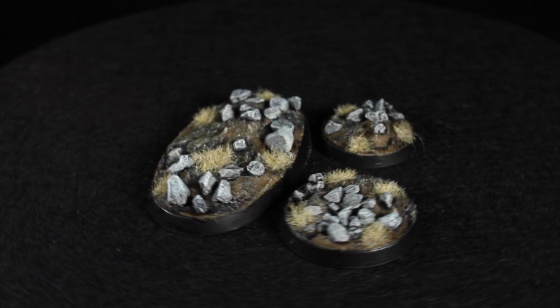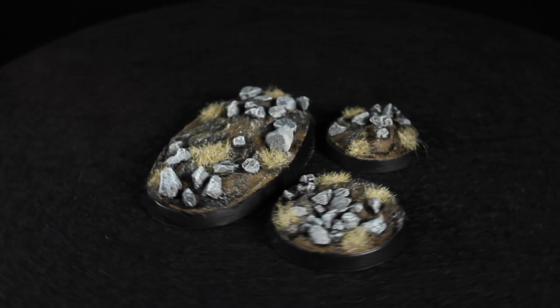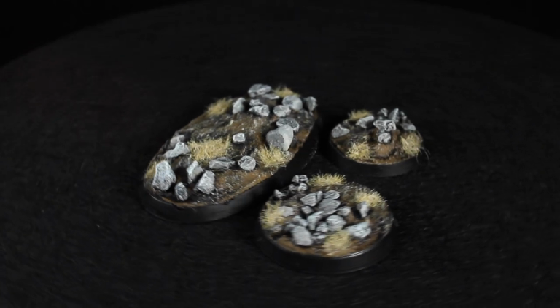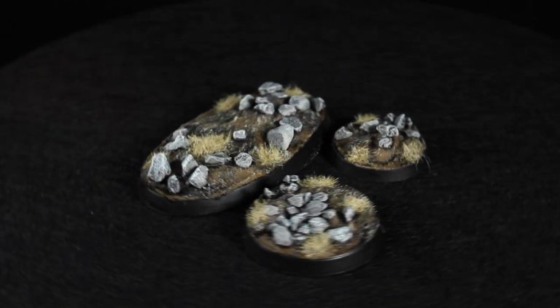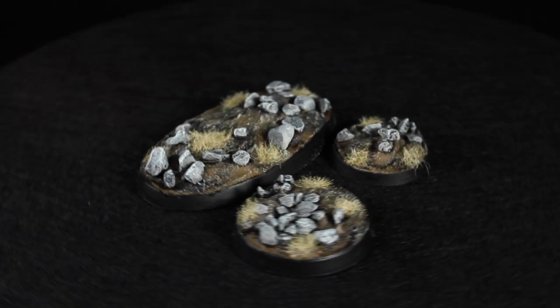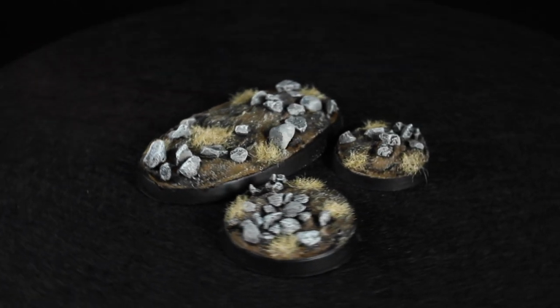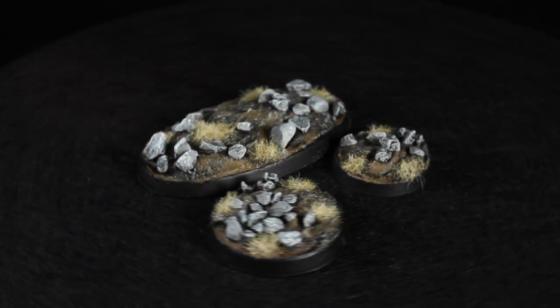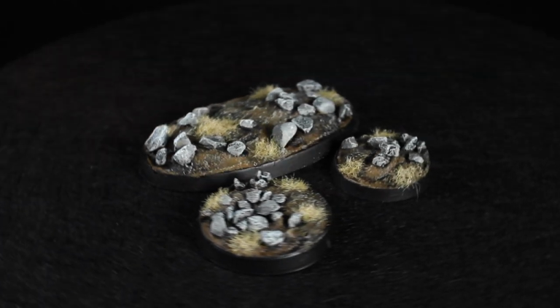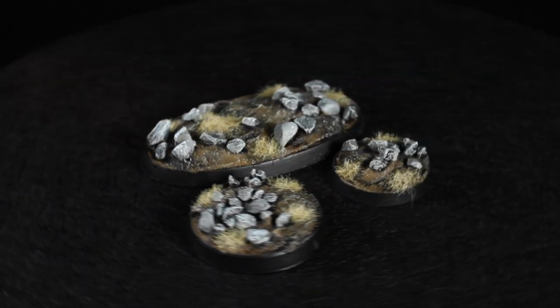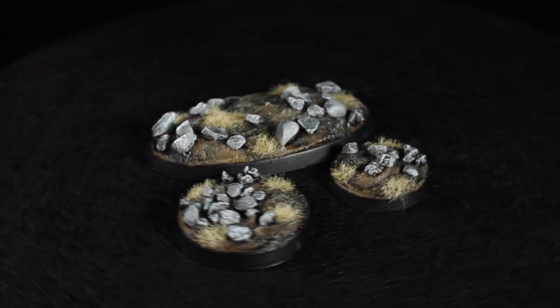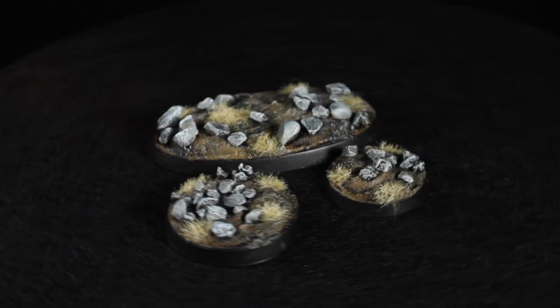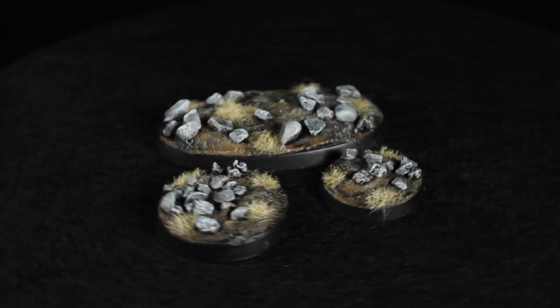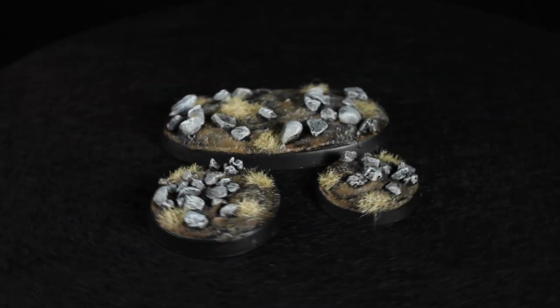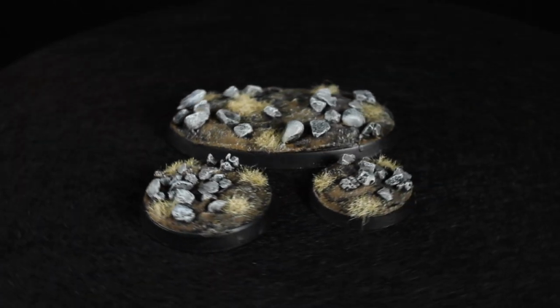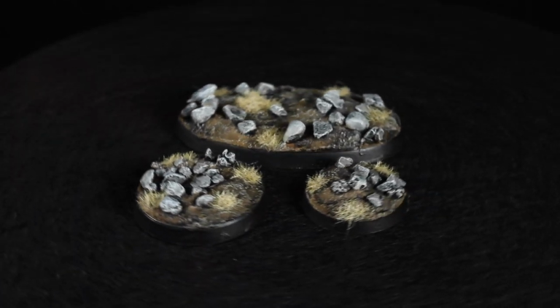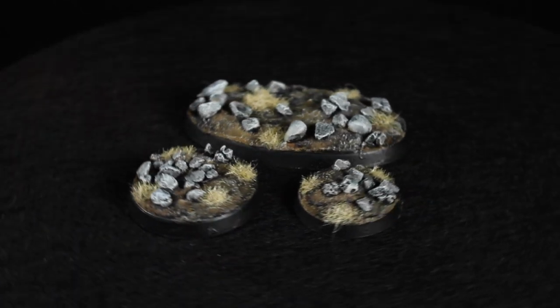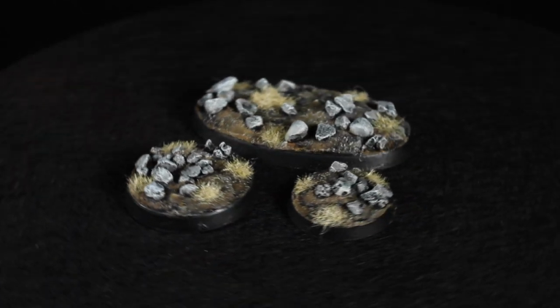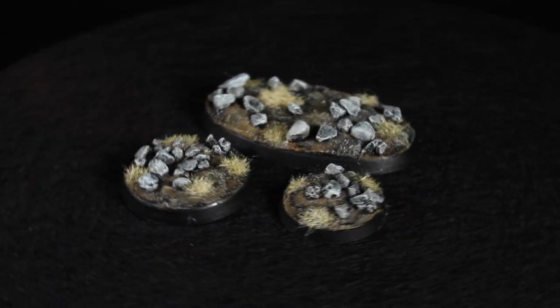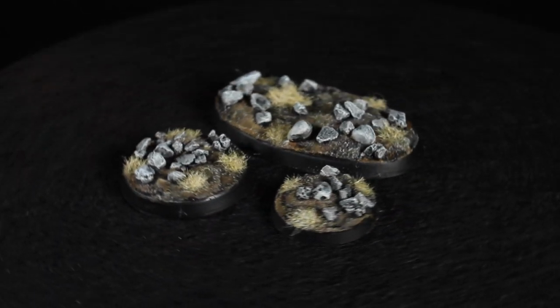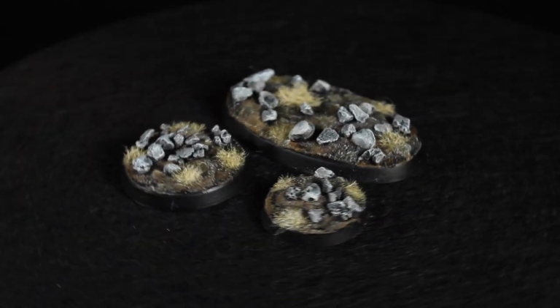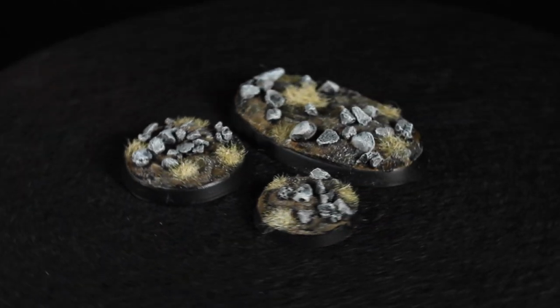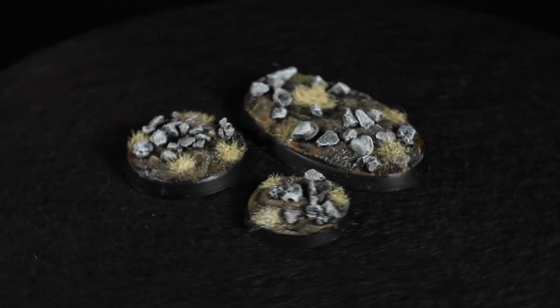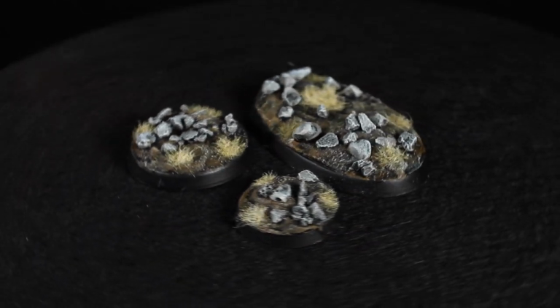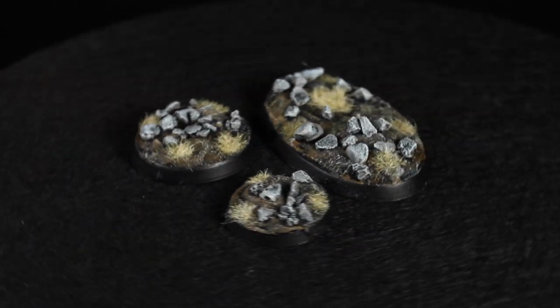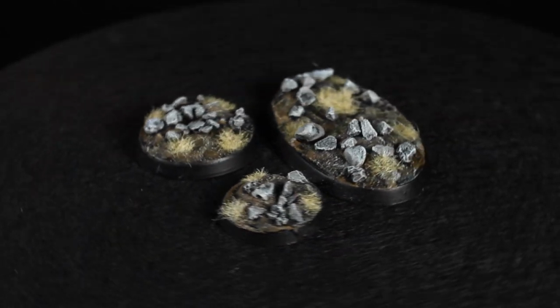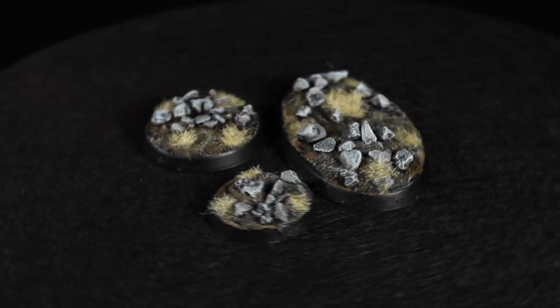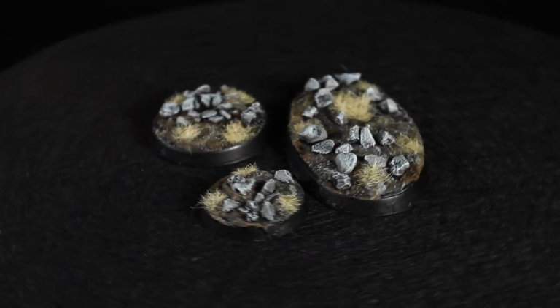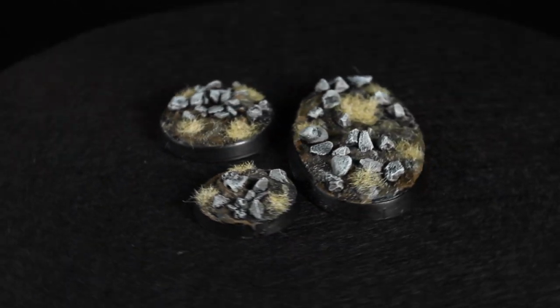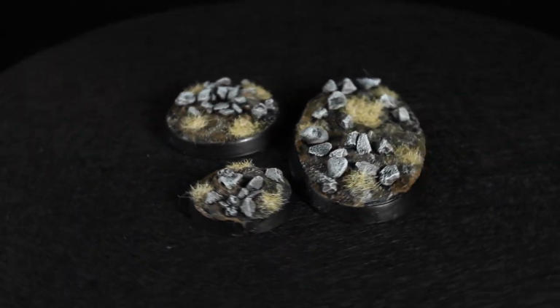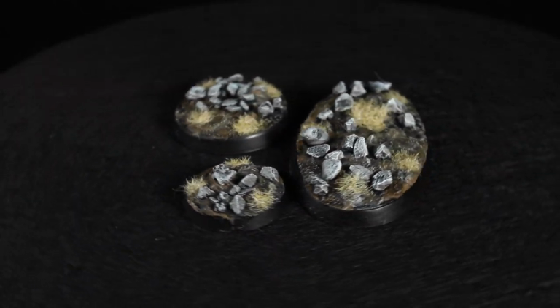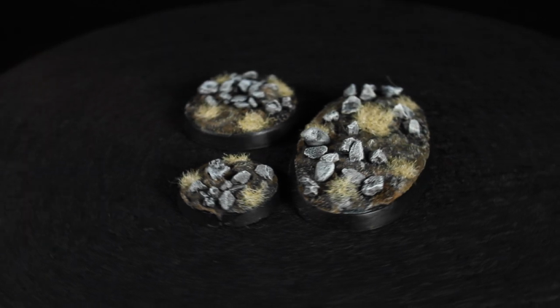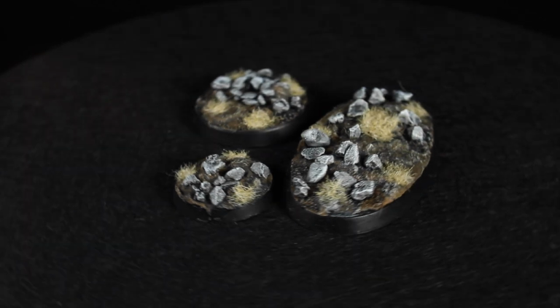Hey guys, Jay here, welcome to Neons of Battle and today I'm going to show you how to make some desolate plains bases.